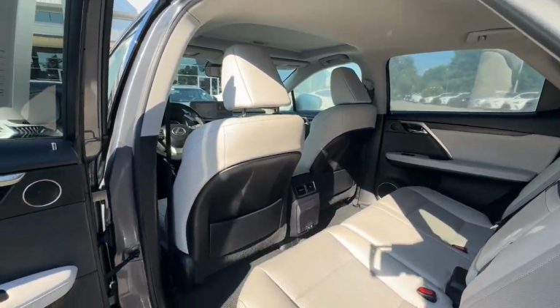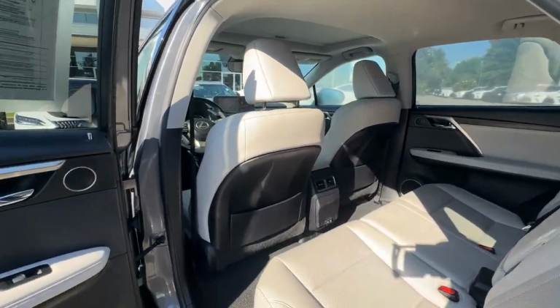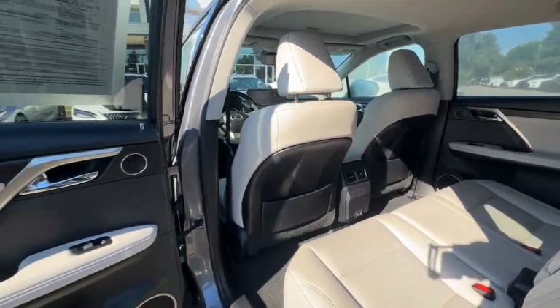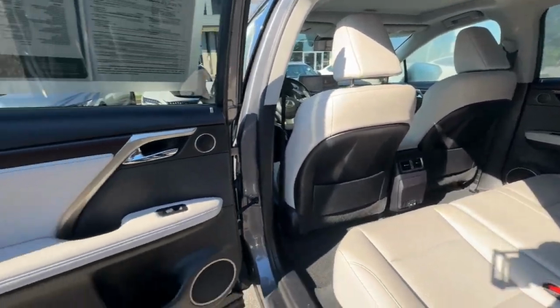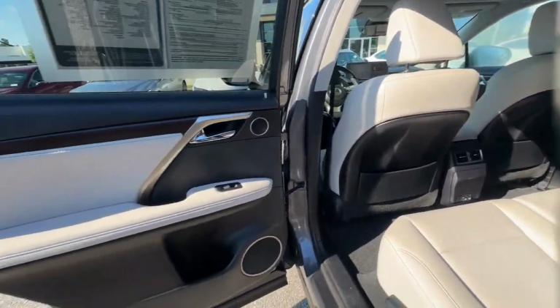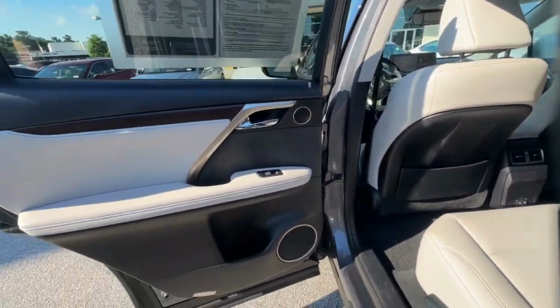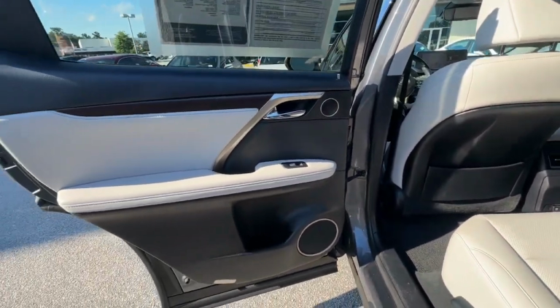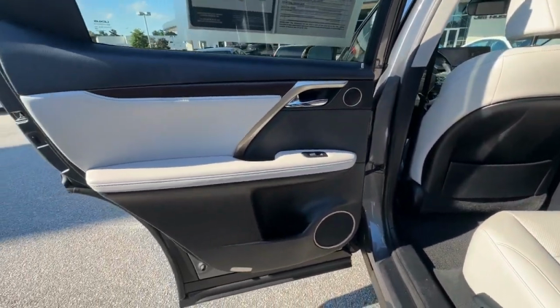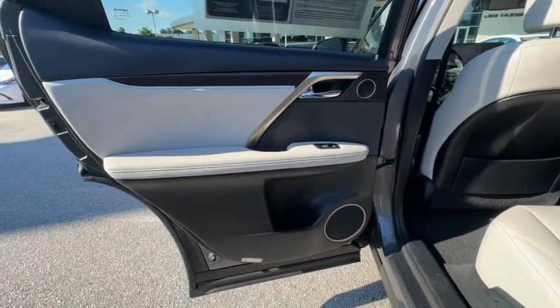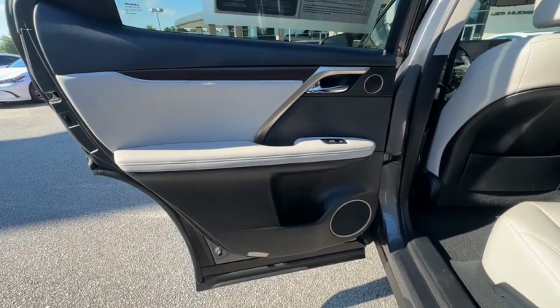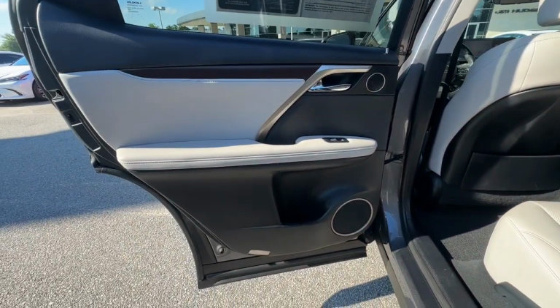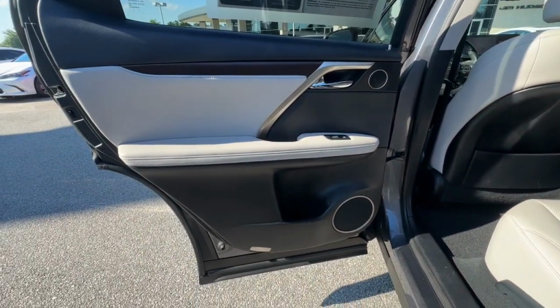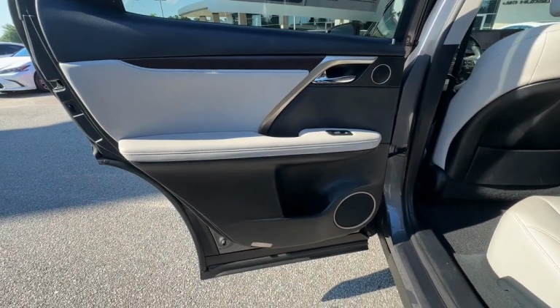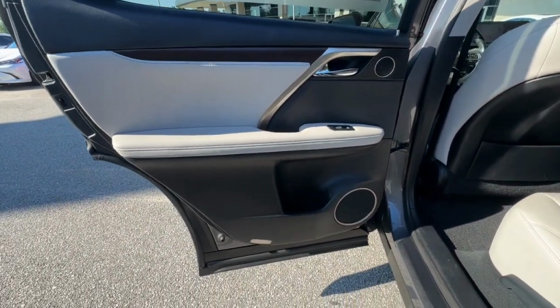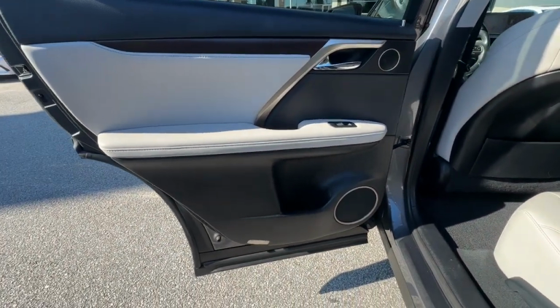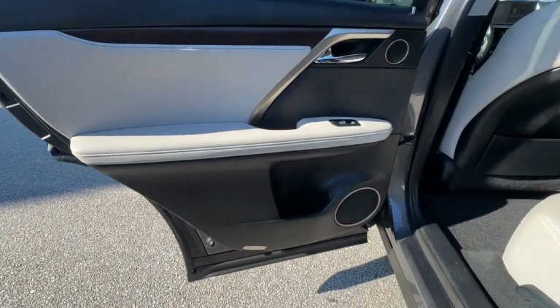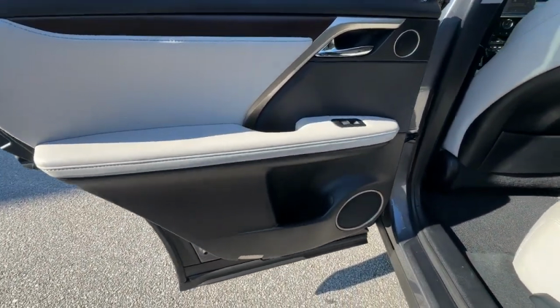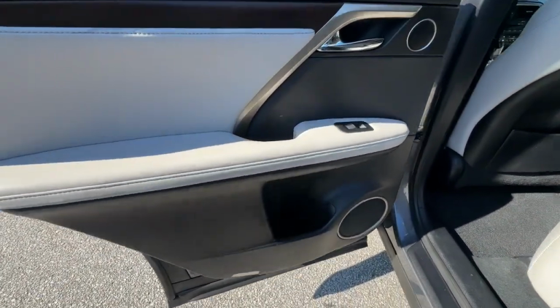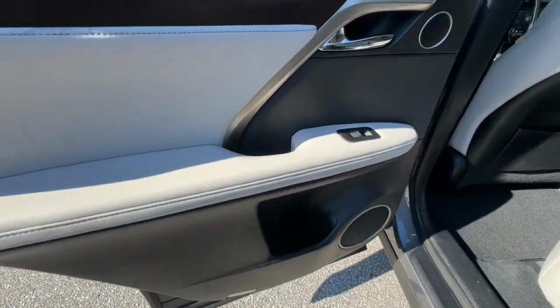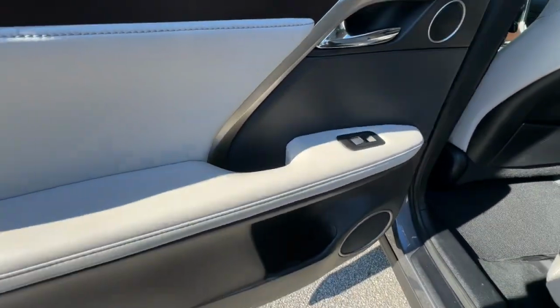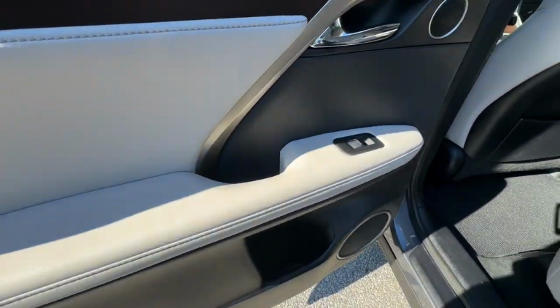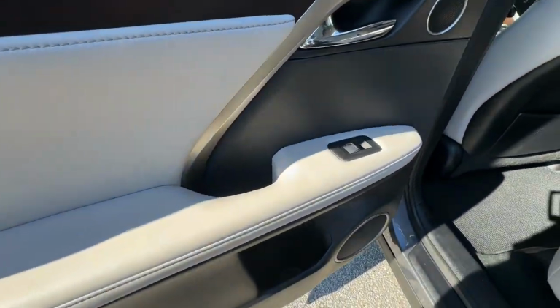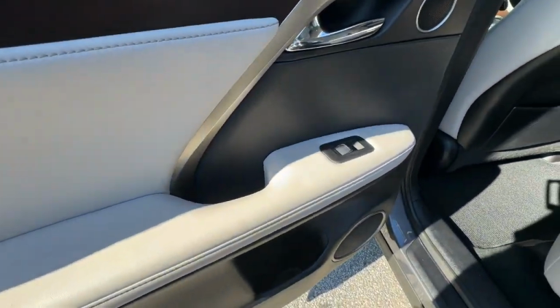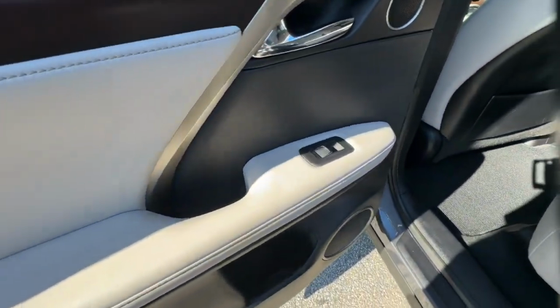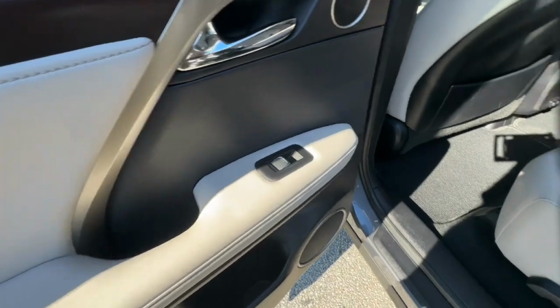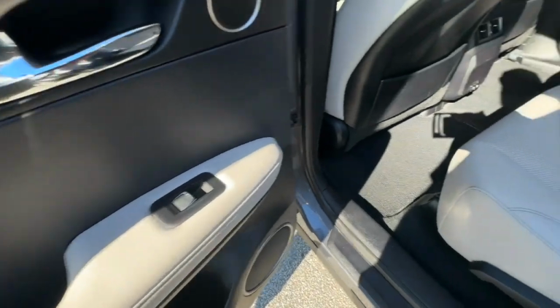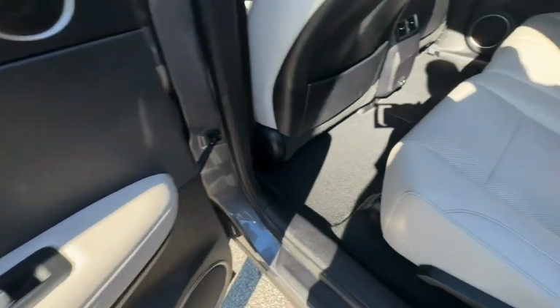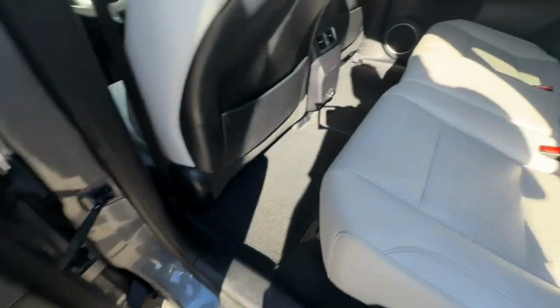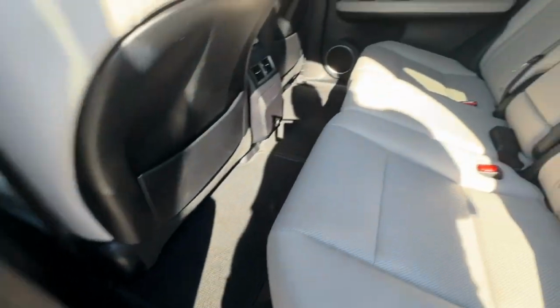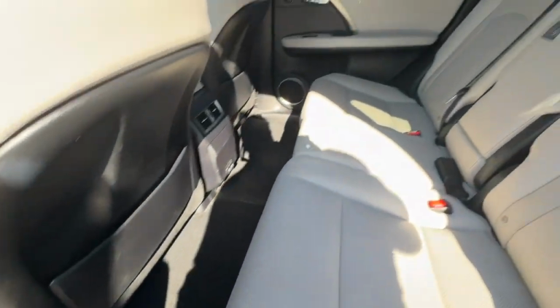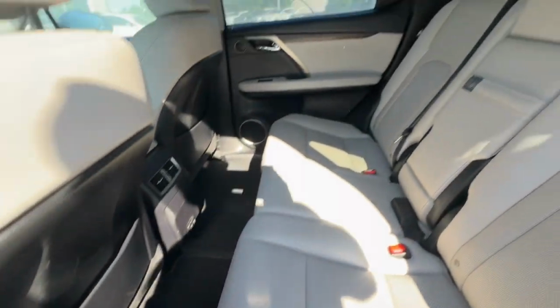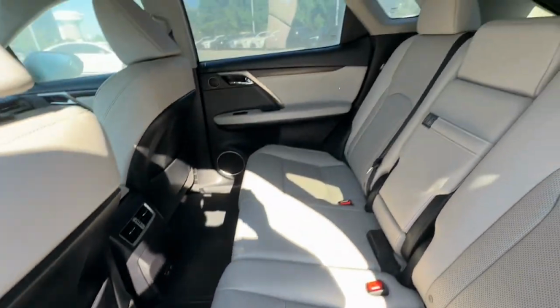Woodgrain interior trim, heated mirrors, backup camera, and power liftgate.